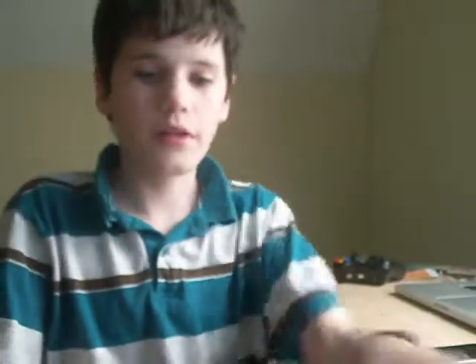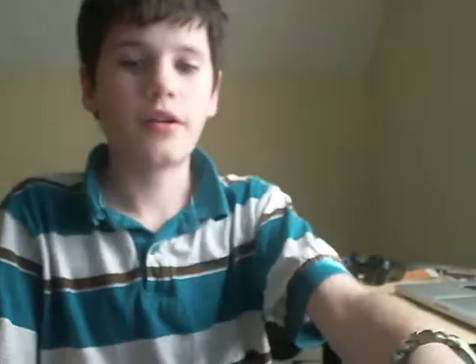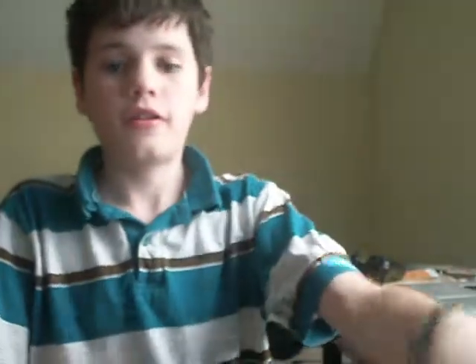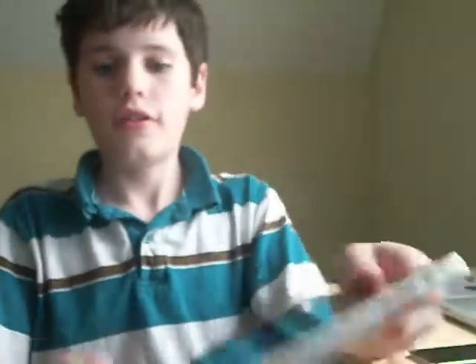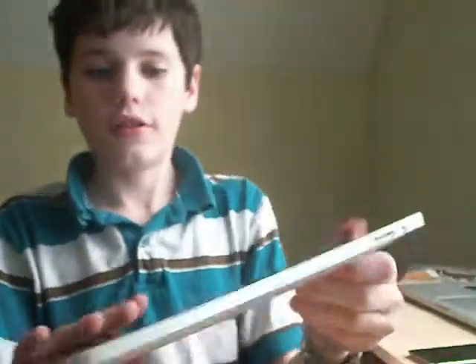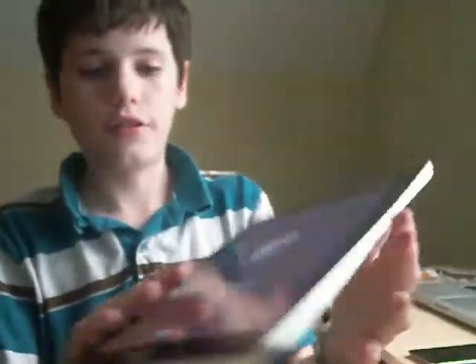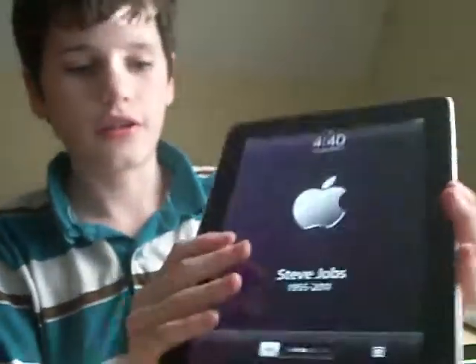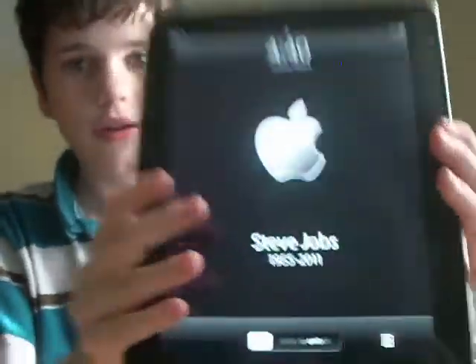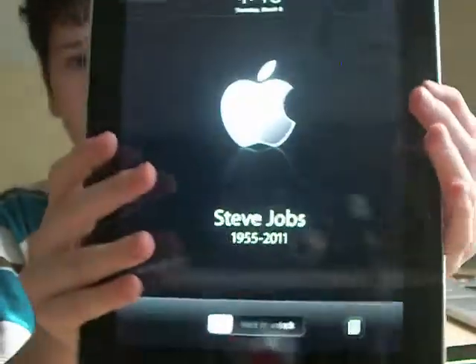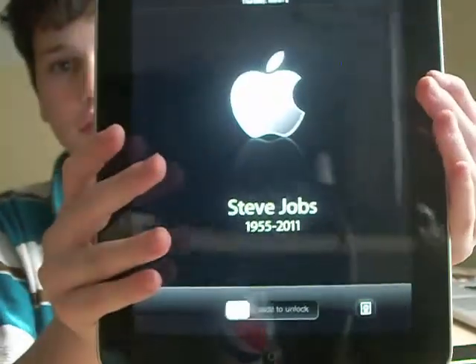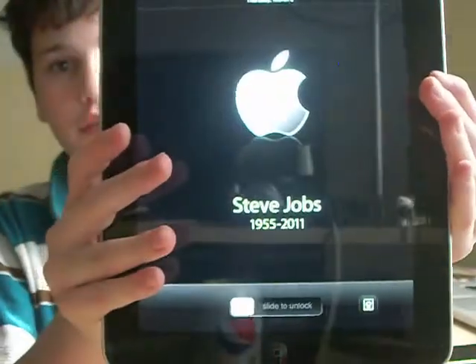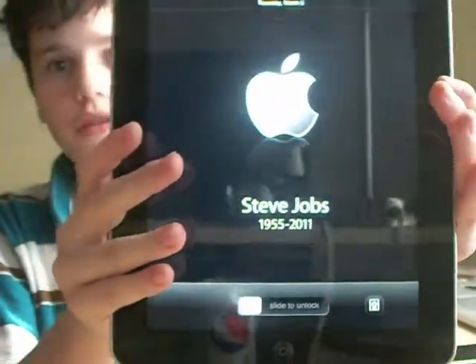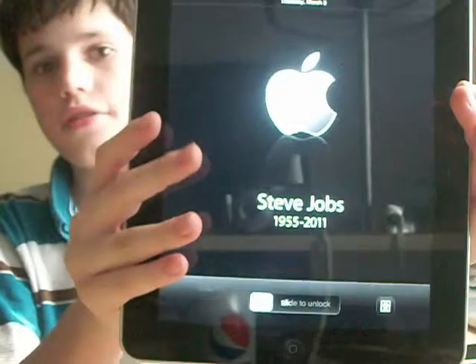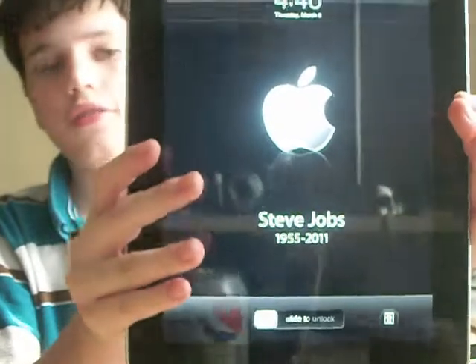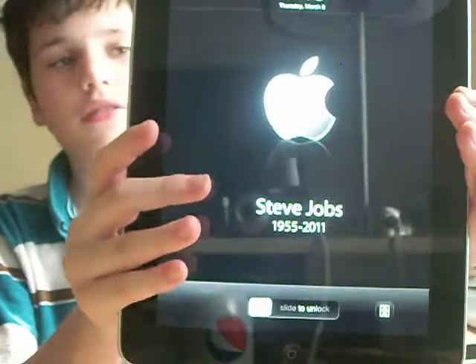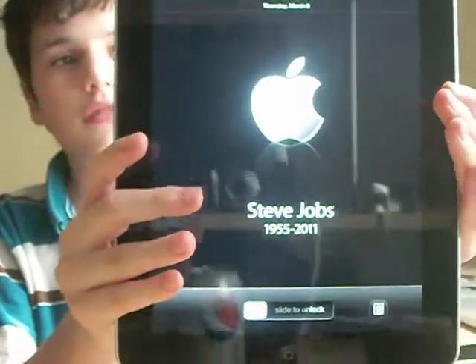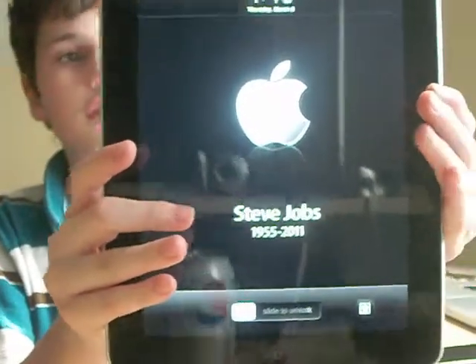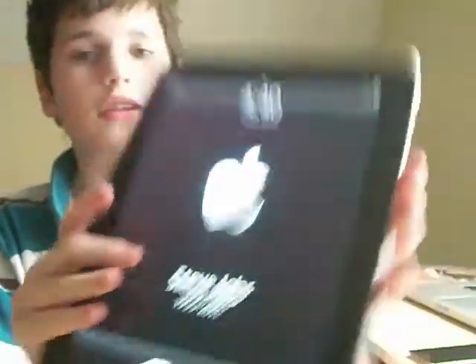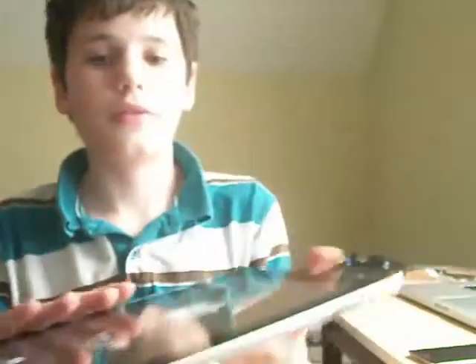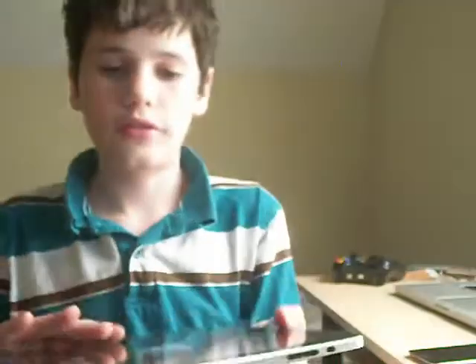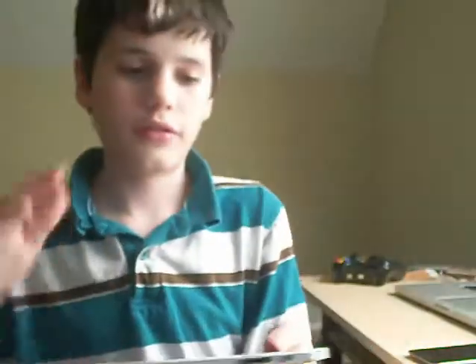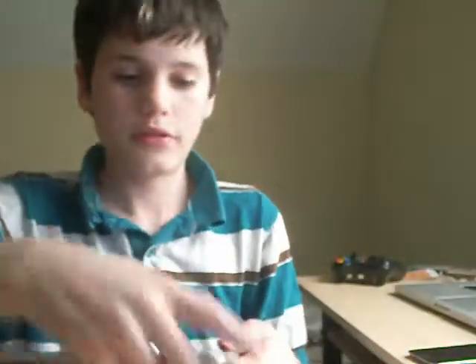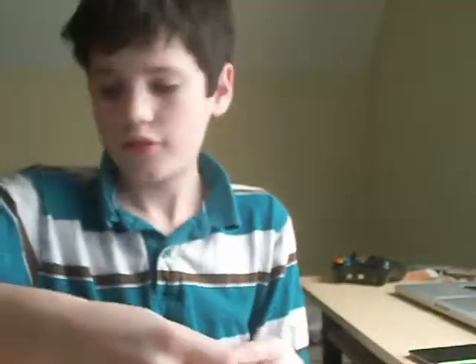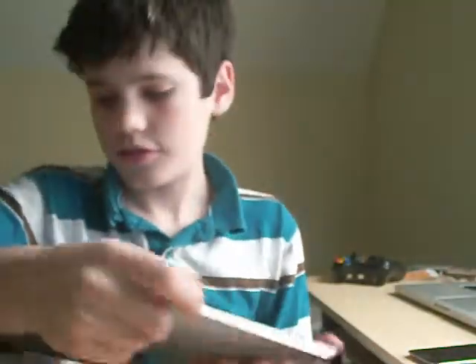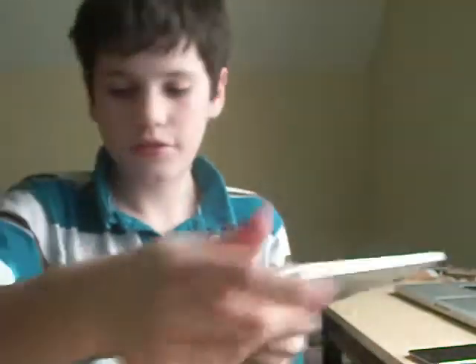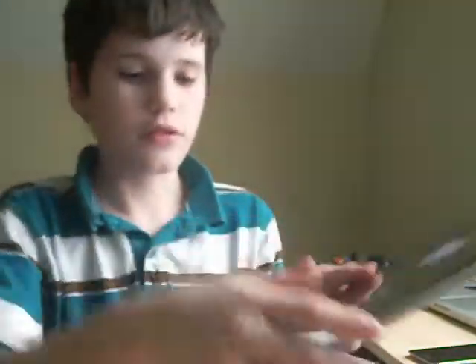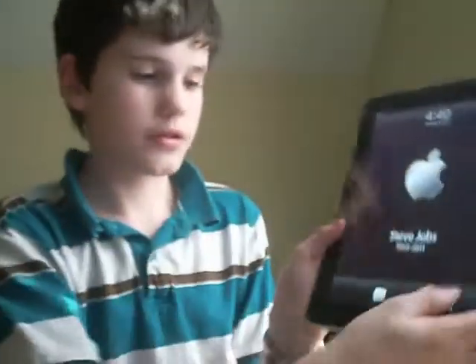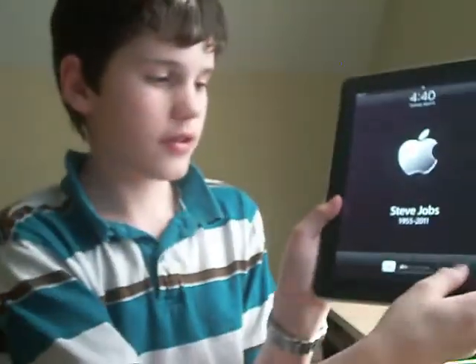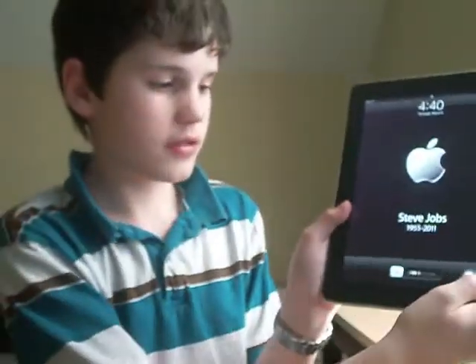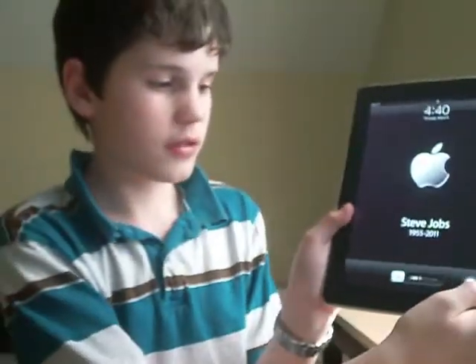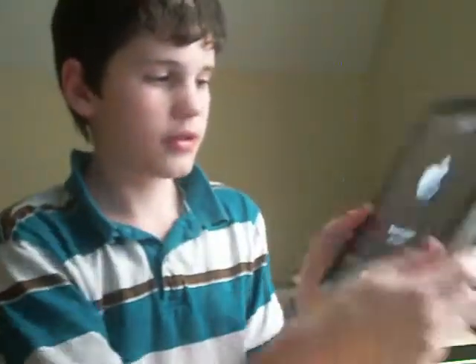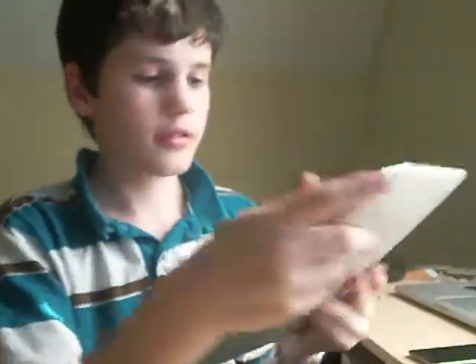My original iPad is different because it doesn't have a camera, so it's just the little picture icon, which is still a button.